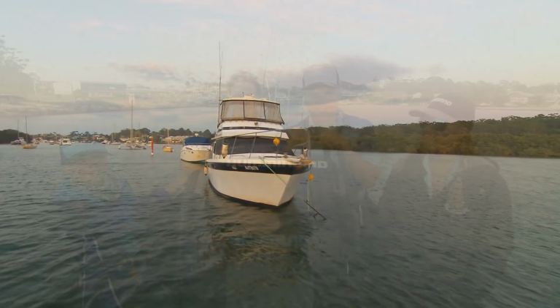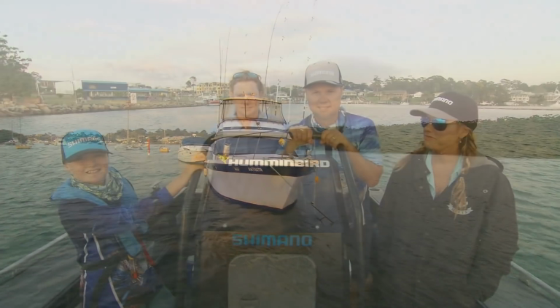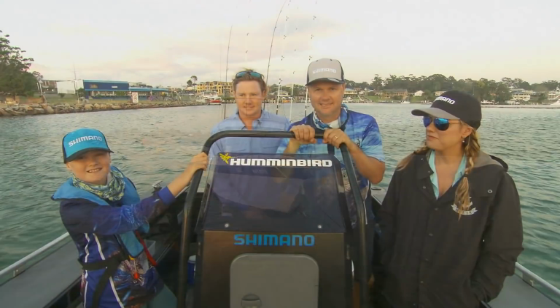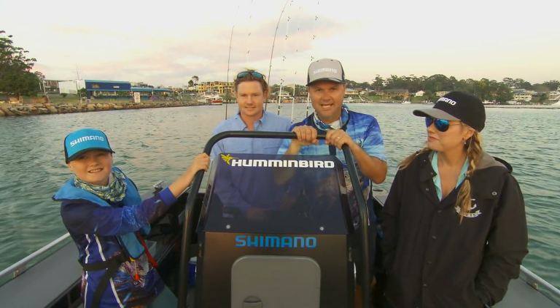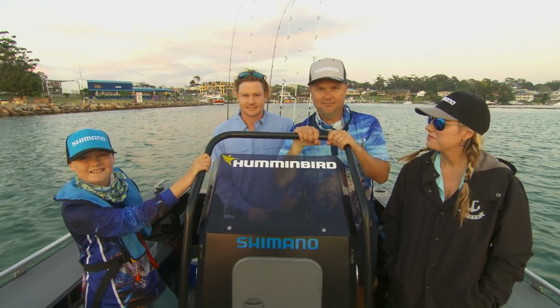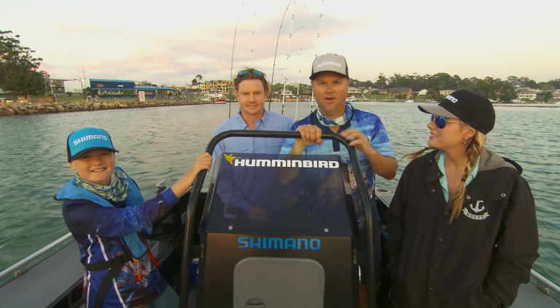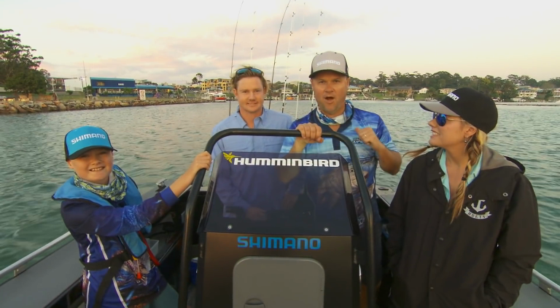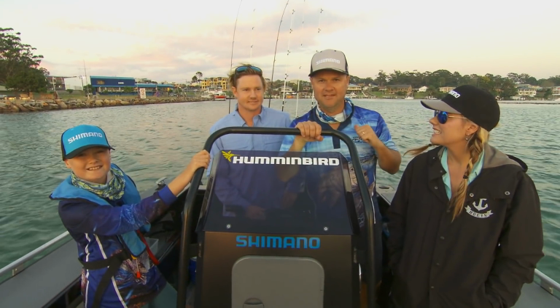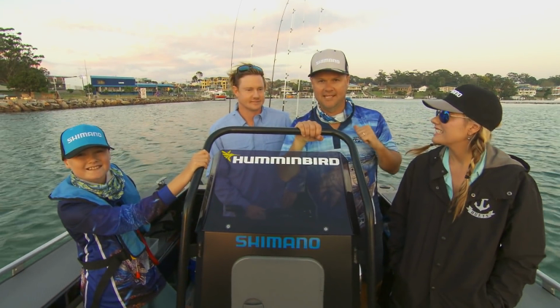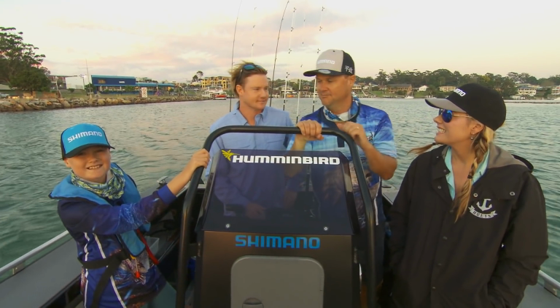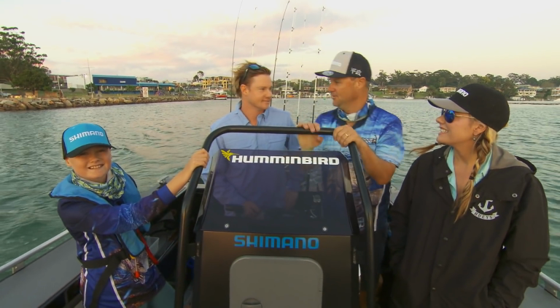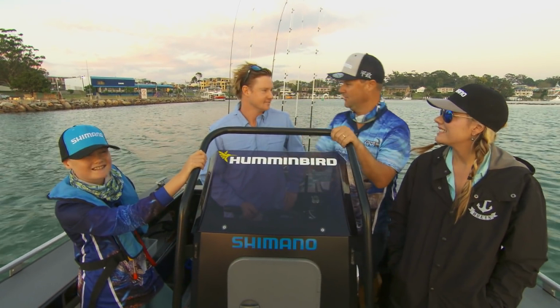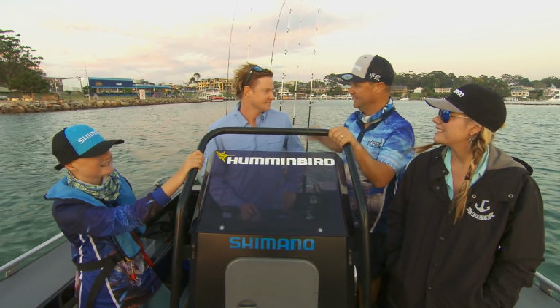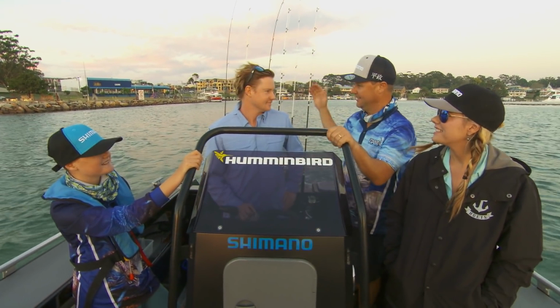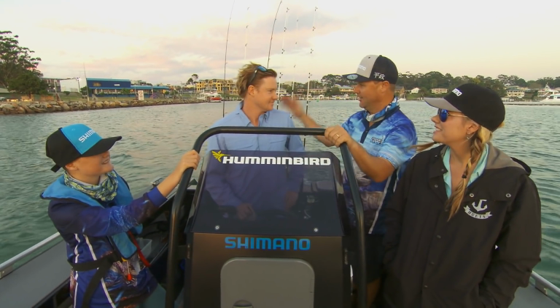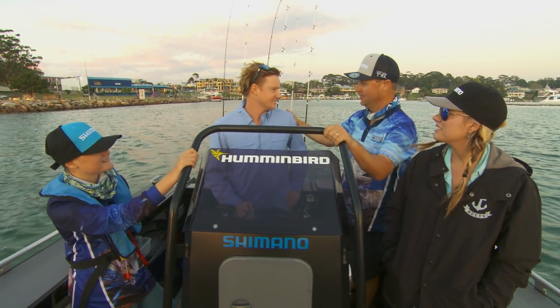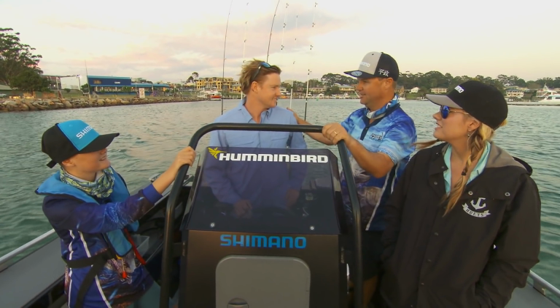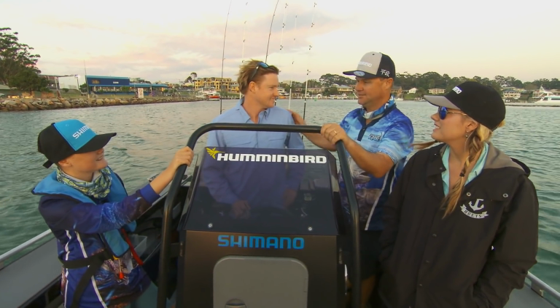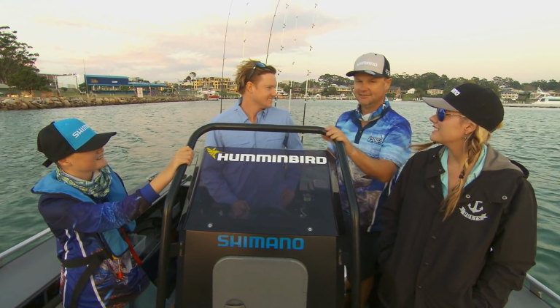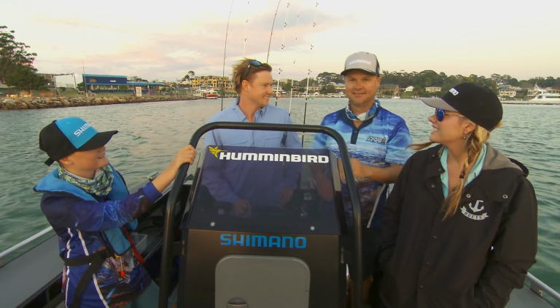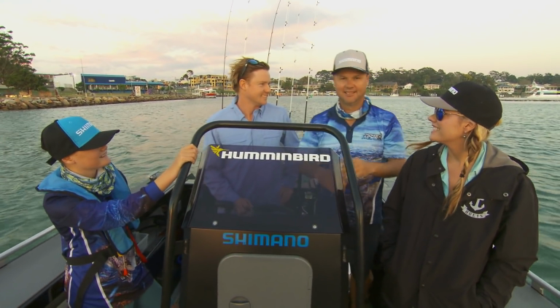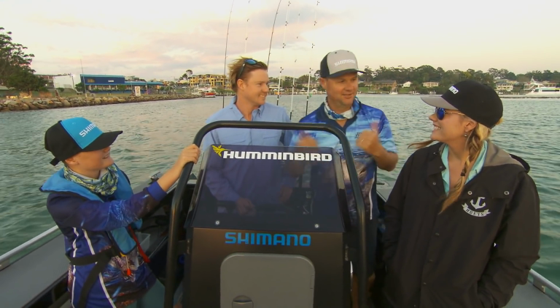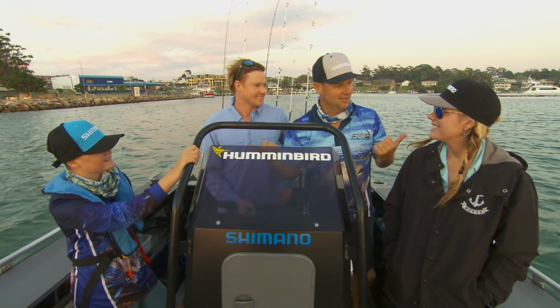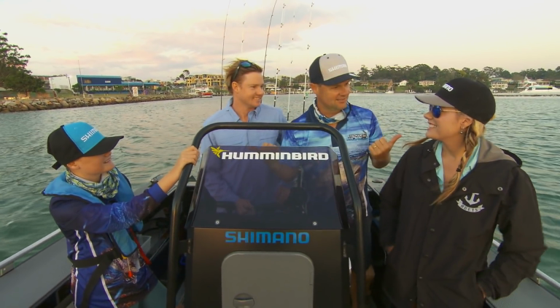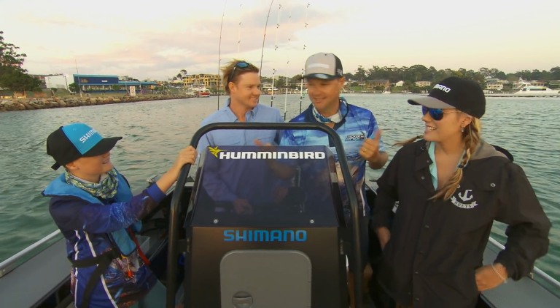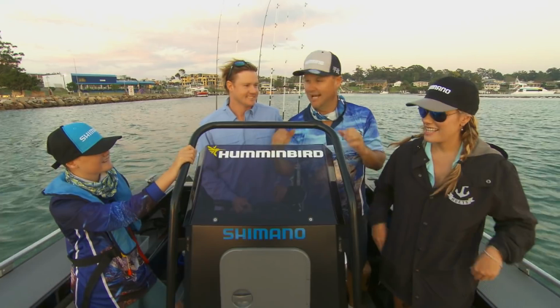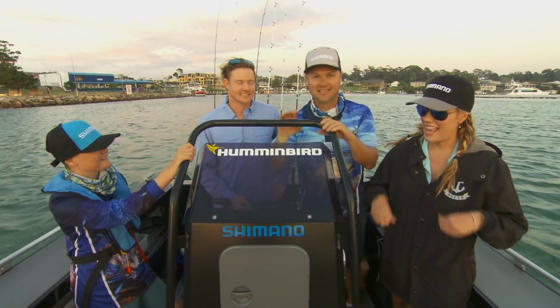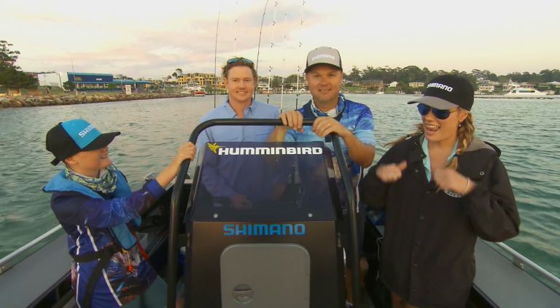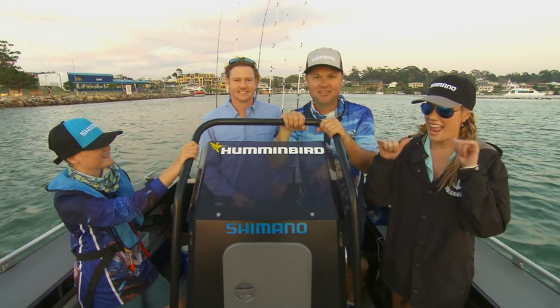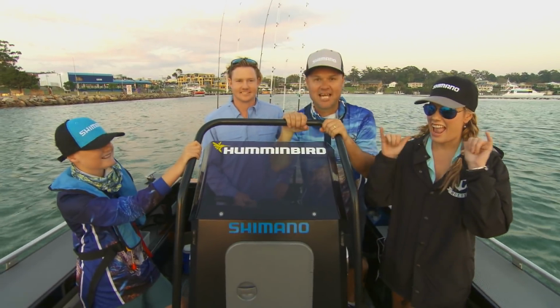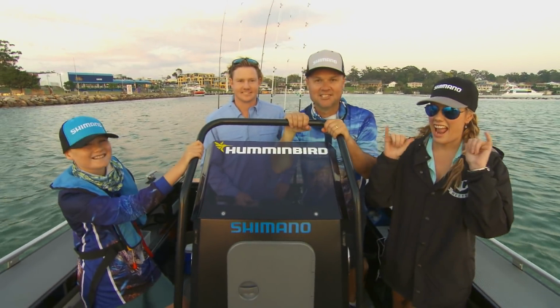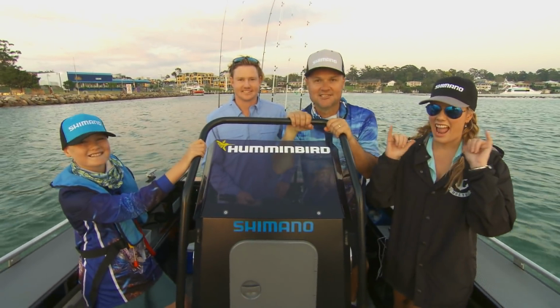Today I'm the decky. You can be local knowledge. You guys are the kingfish catchers.